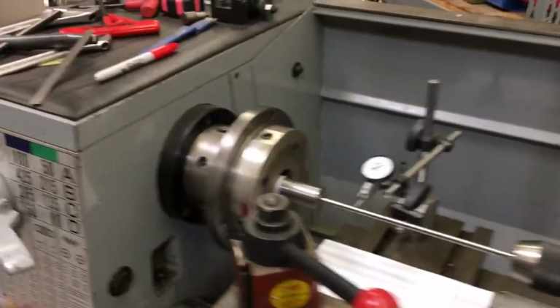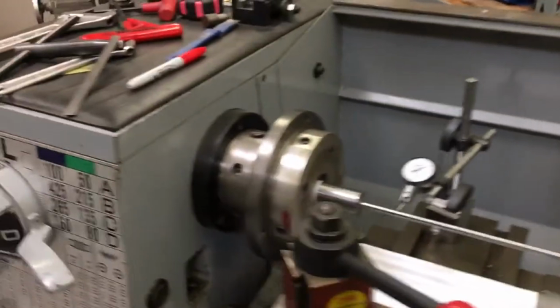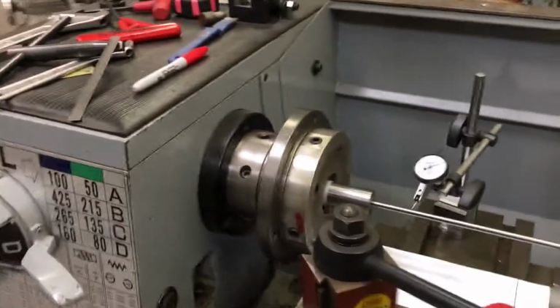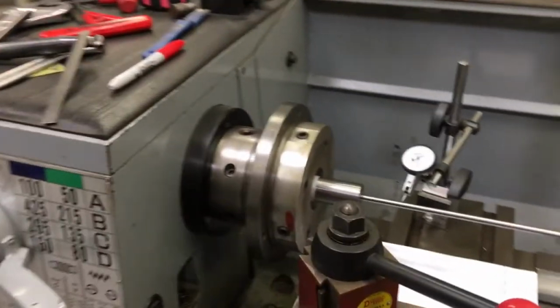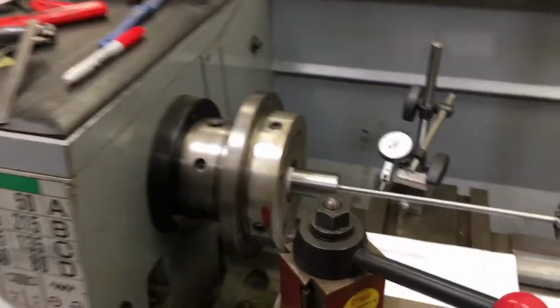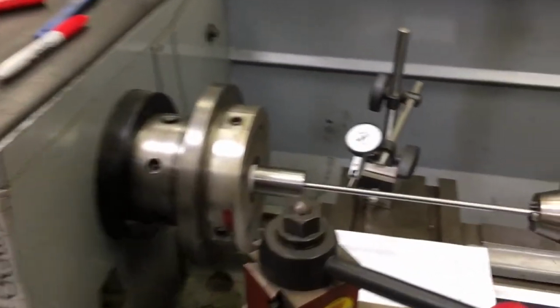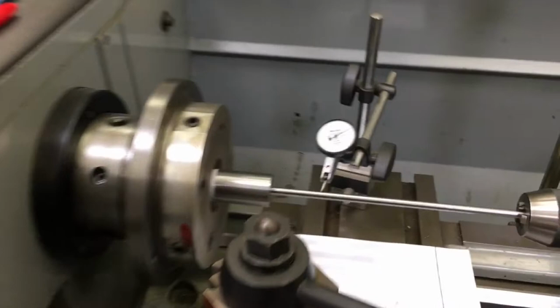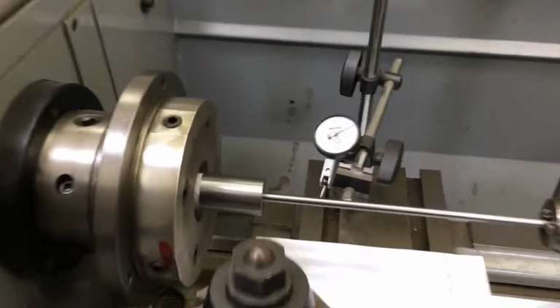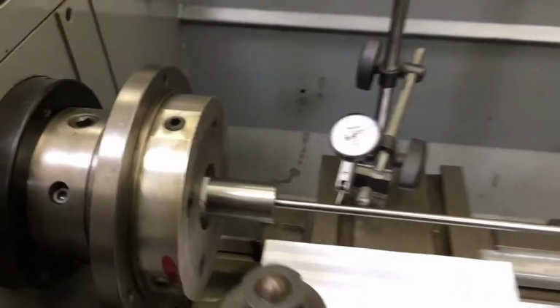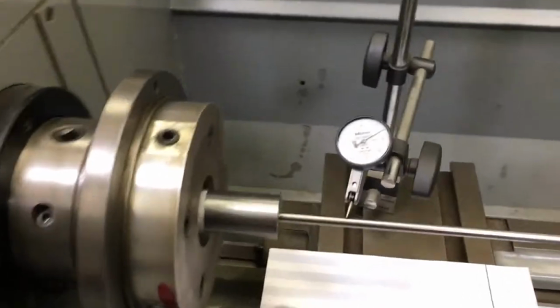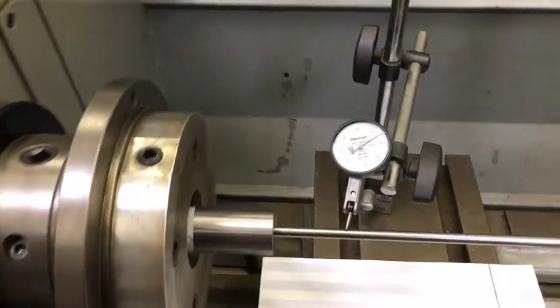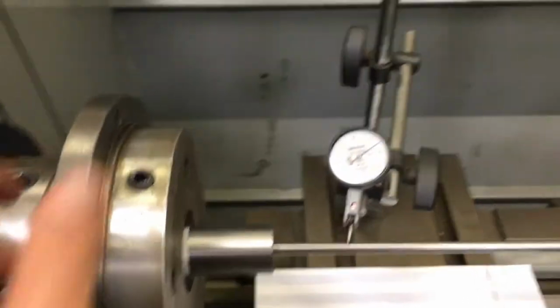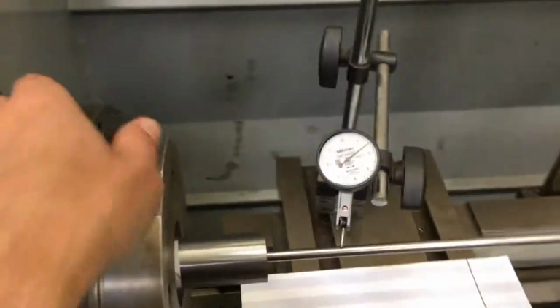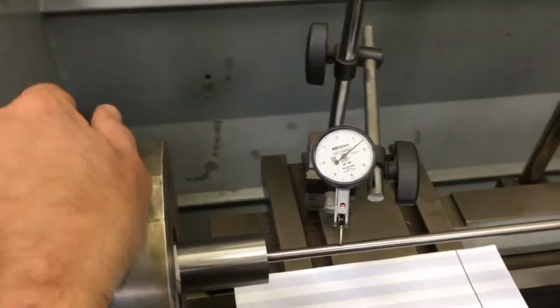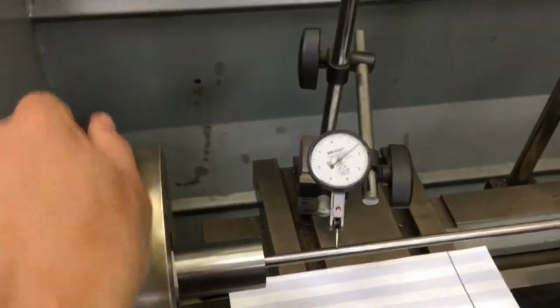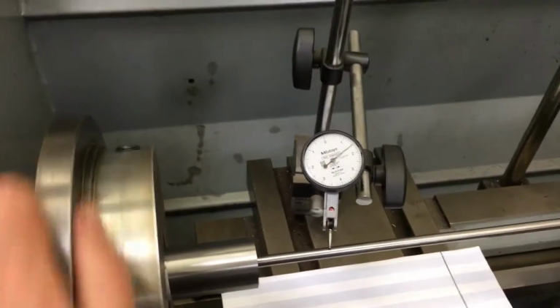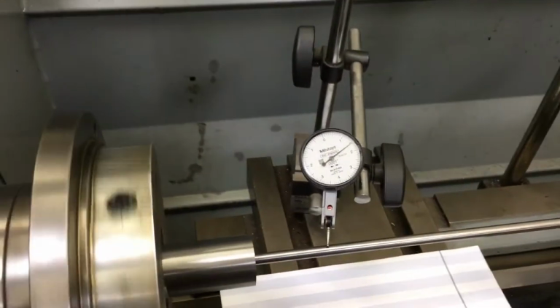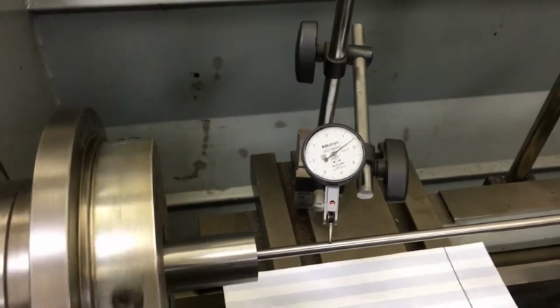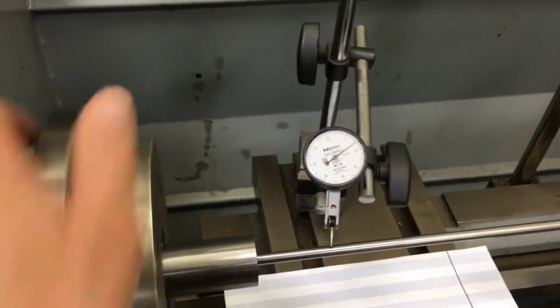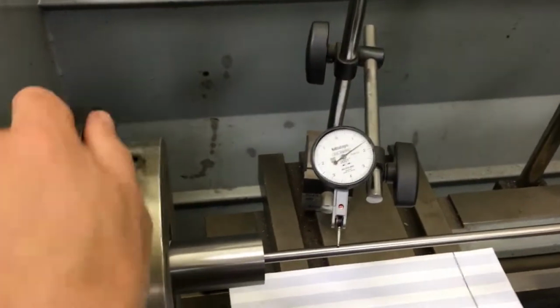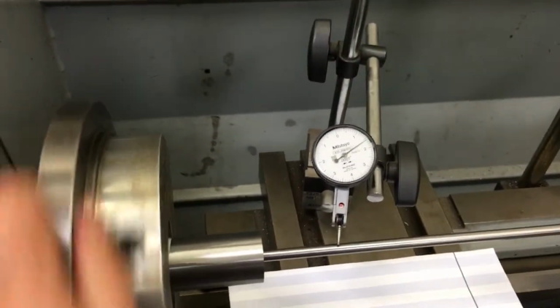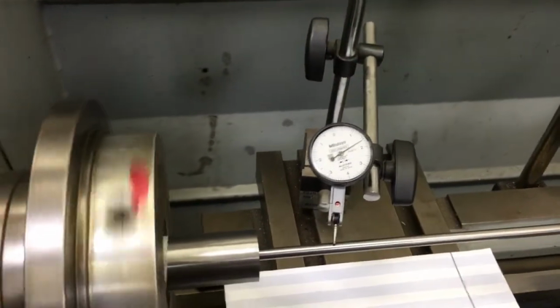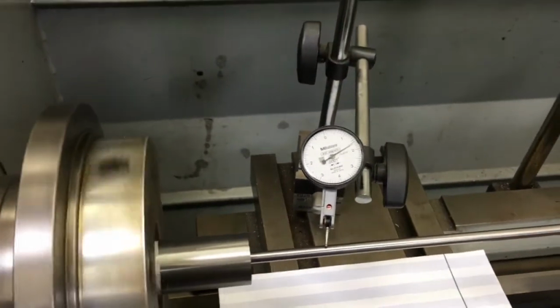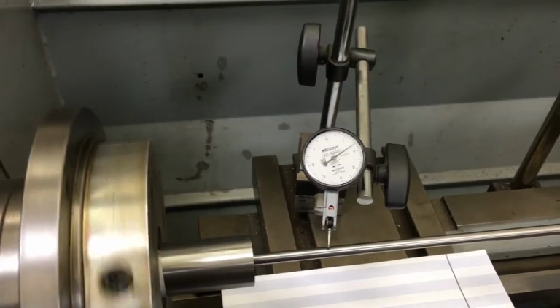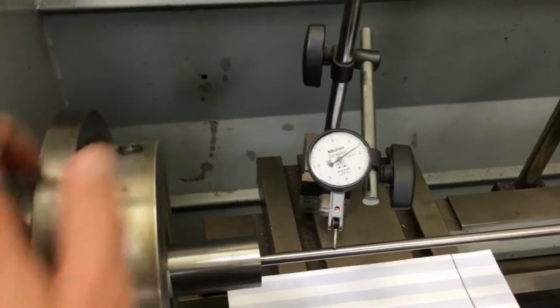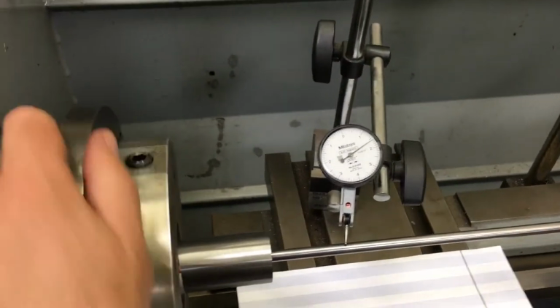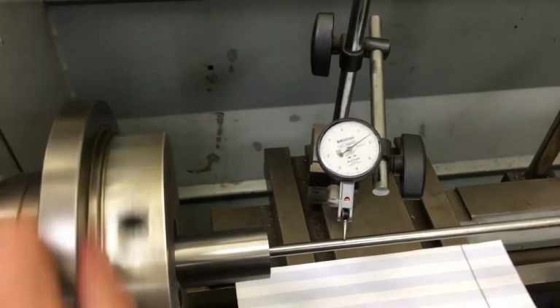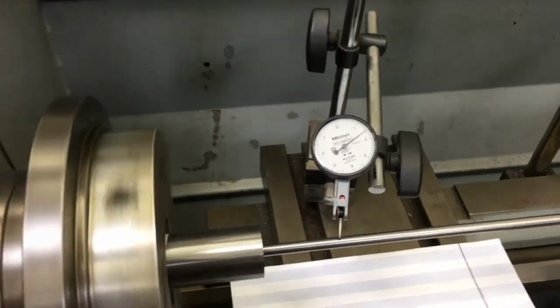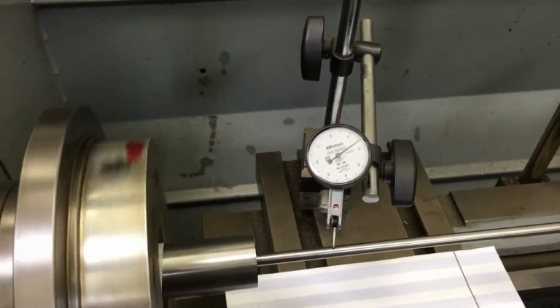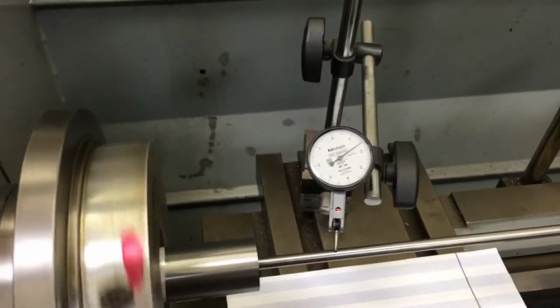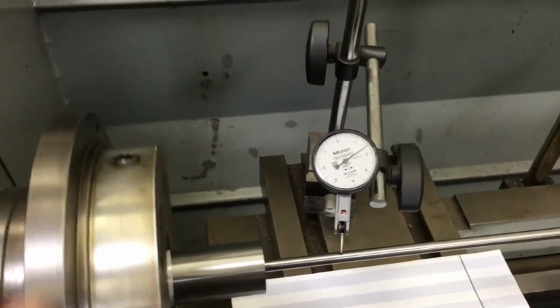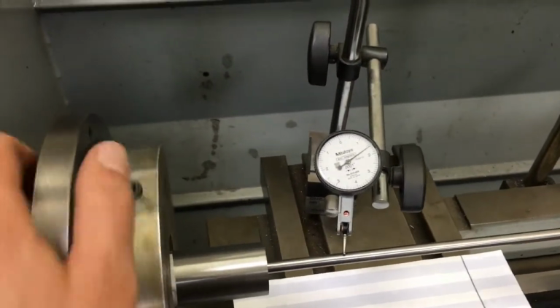I'm going to get back to work, dial this in perfectly, and chamber it up. See you on the flip side.